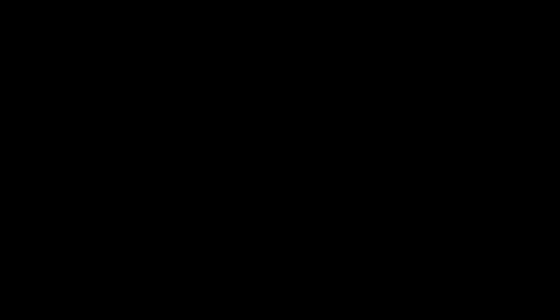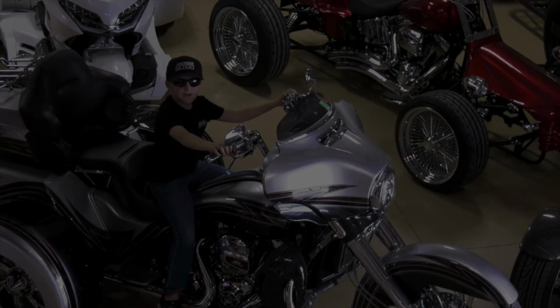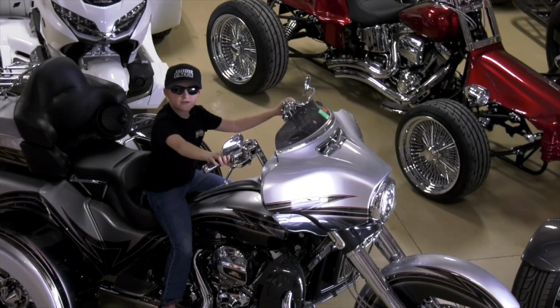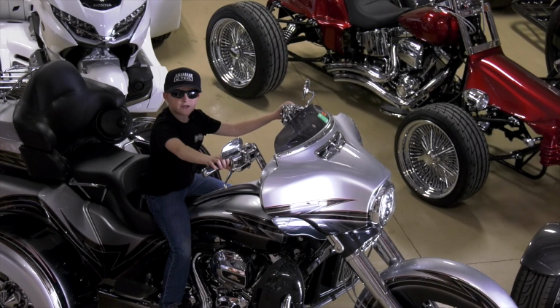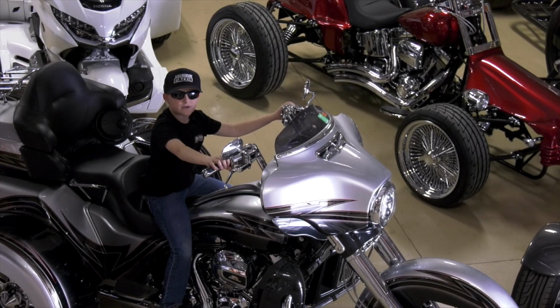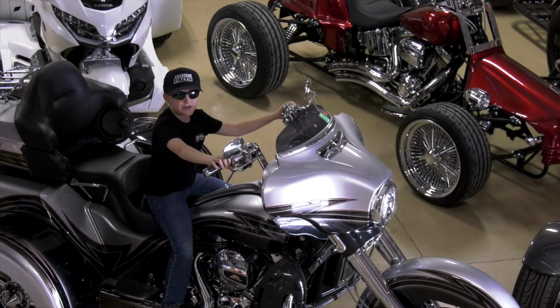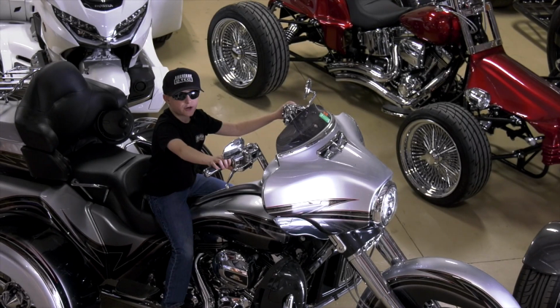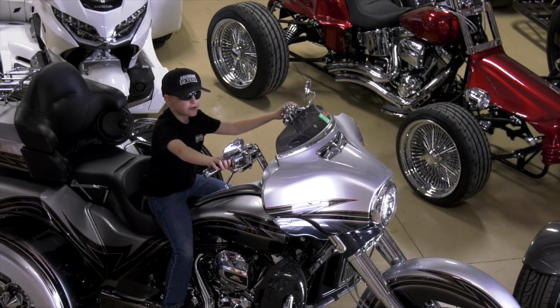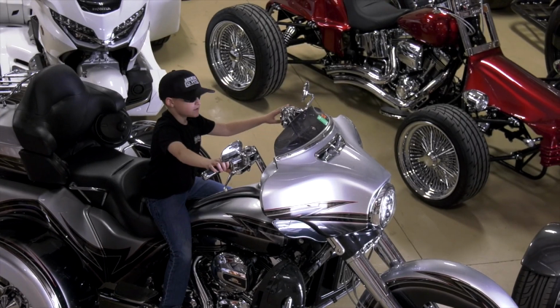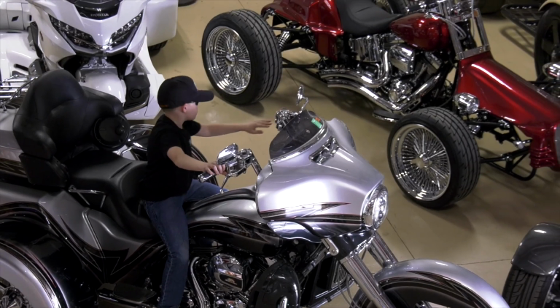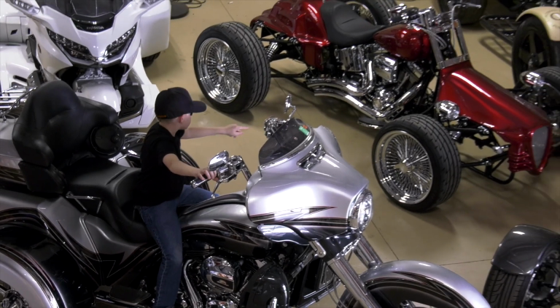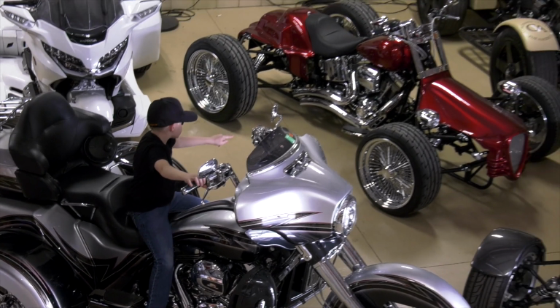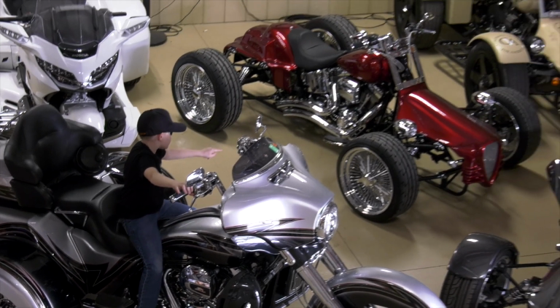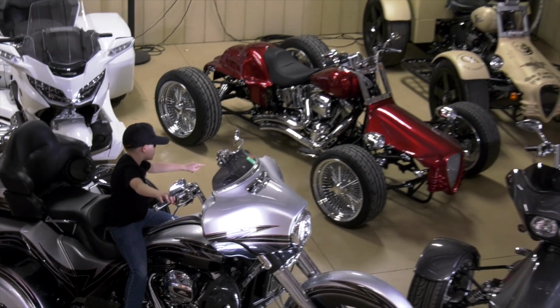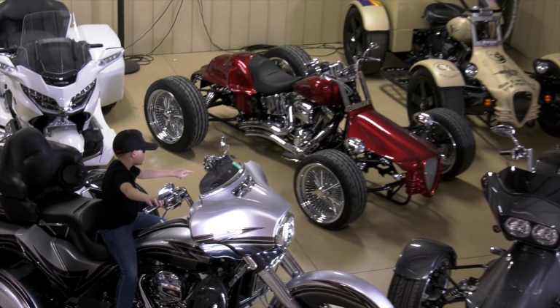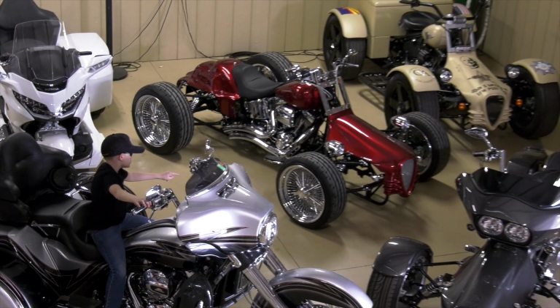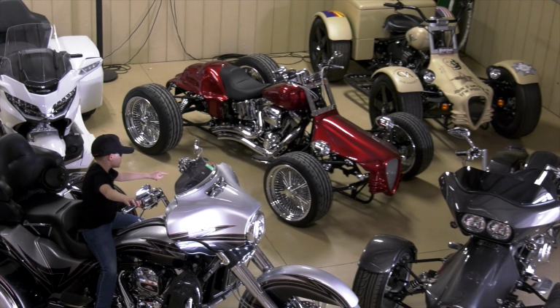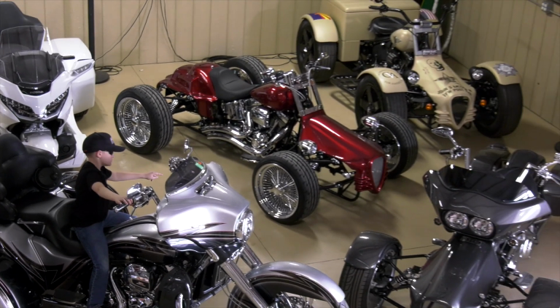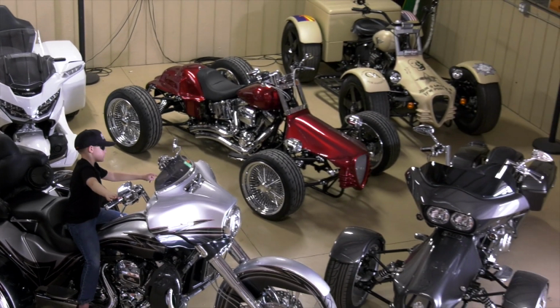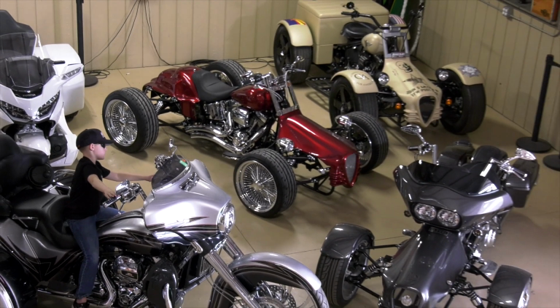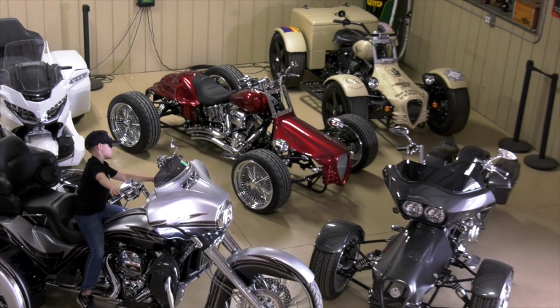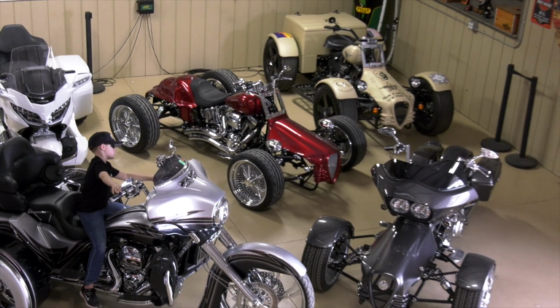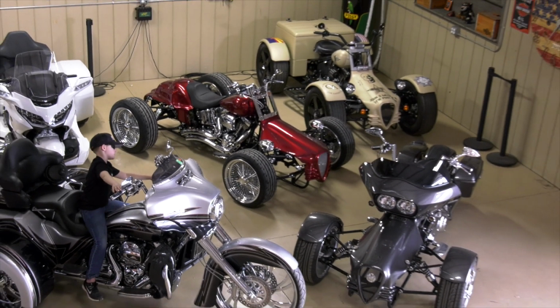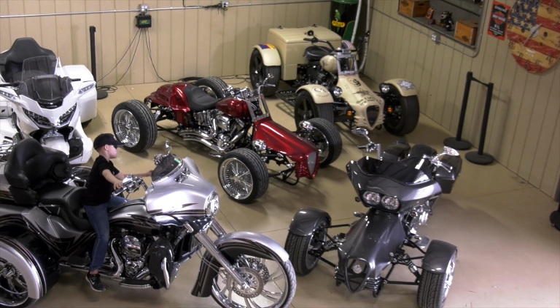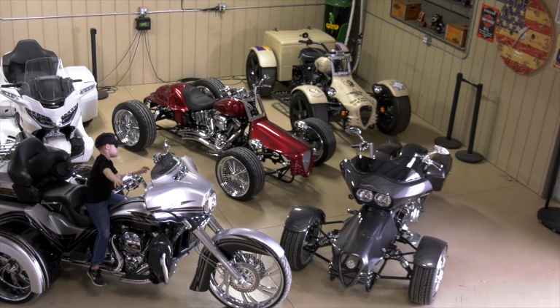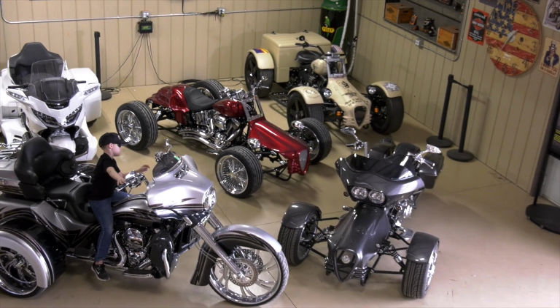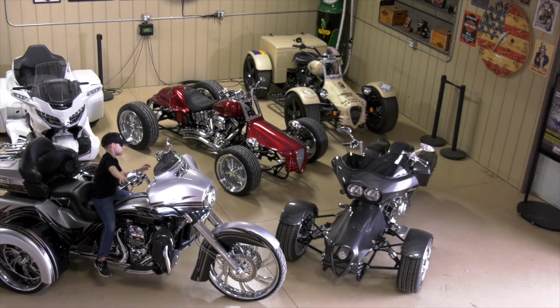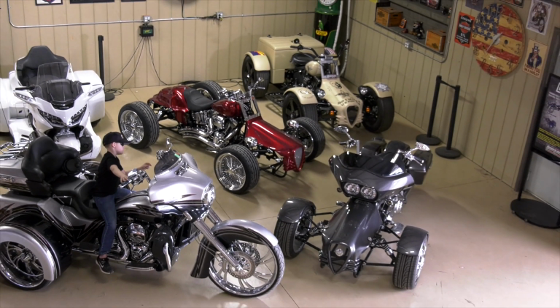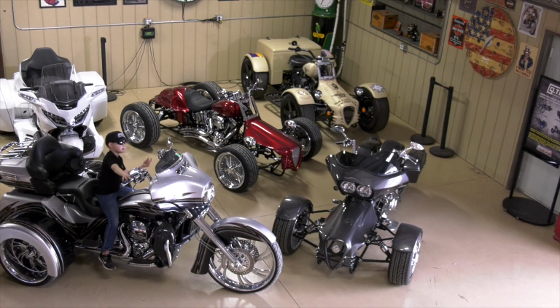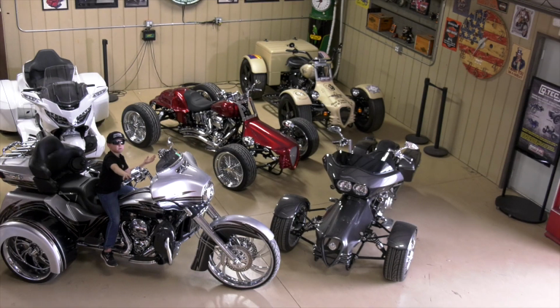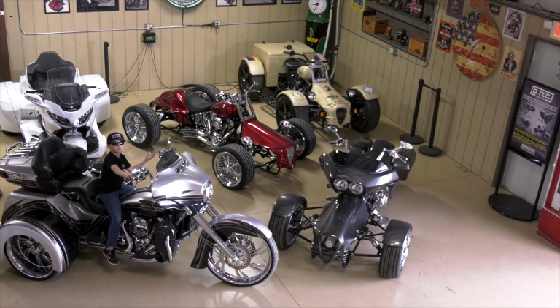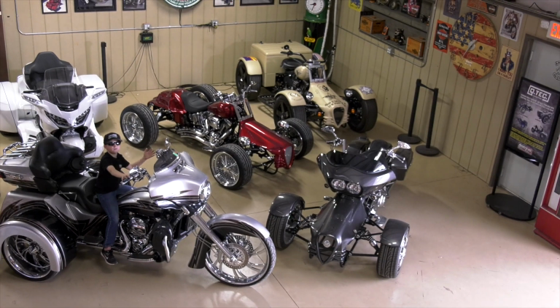You're never too young to ride a trike or a quad or a reverse trike — anyone will do.